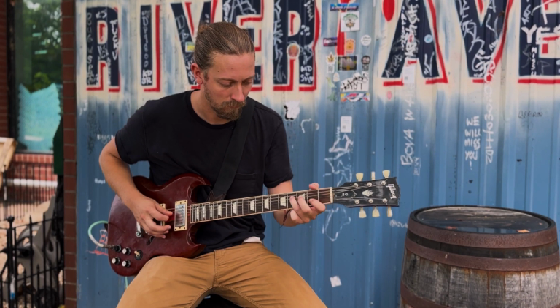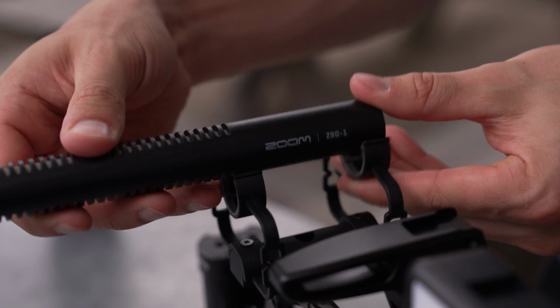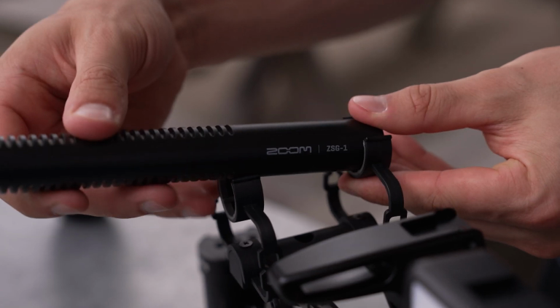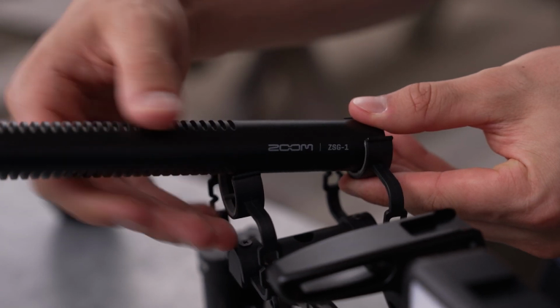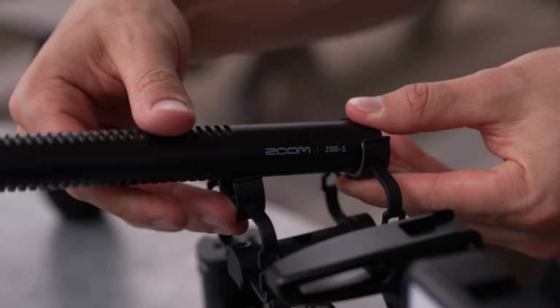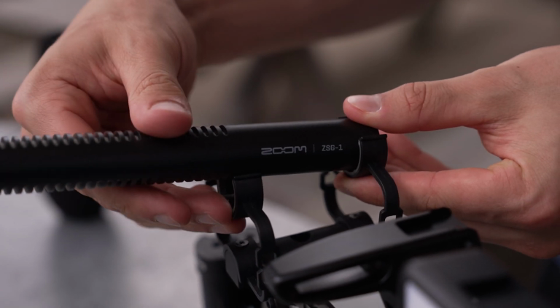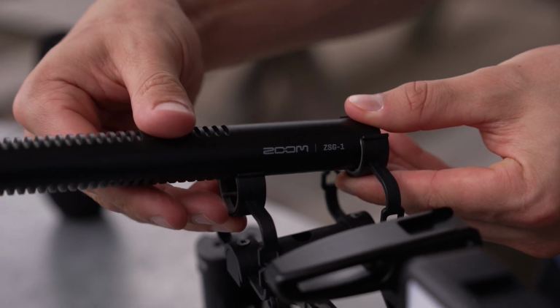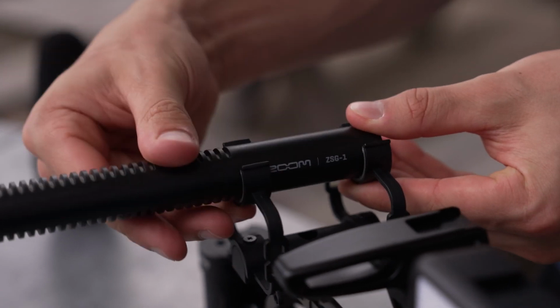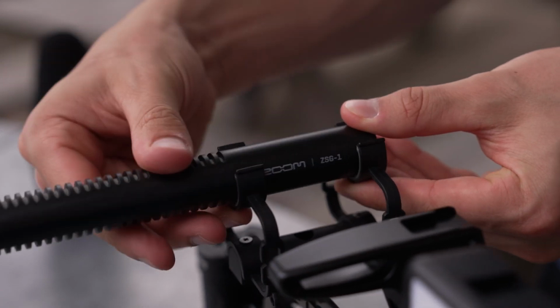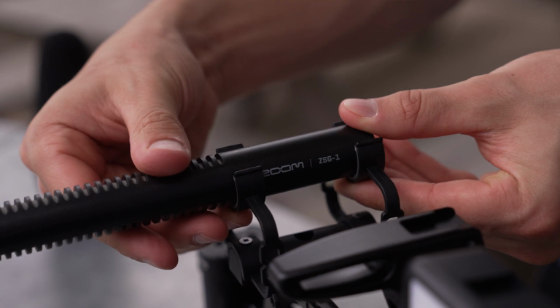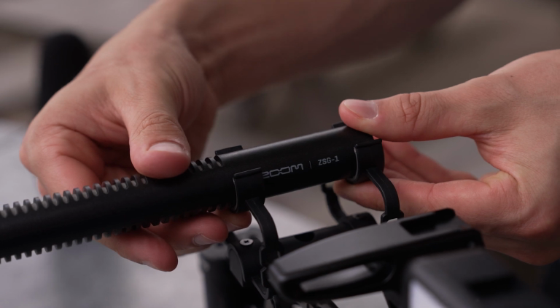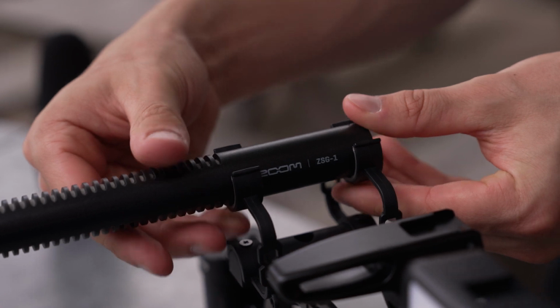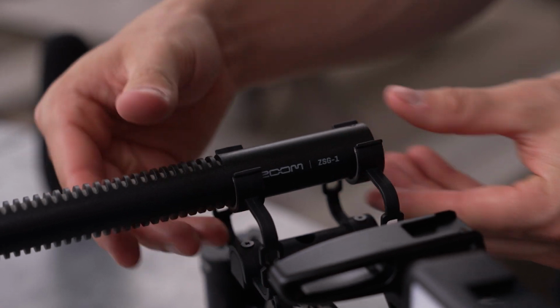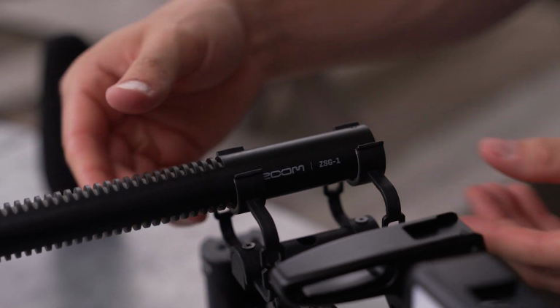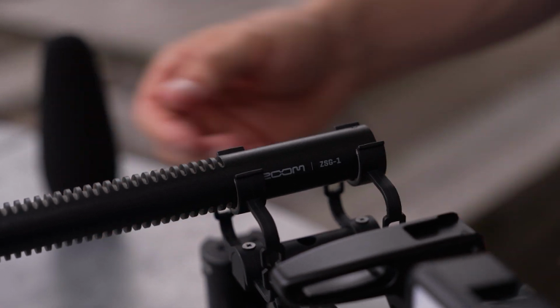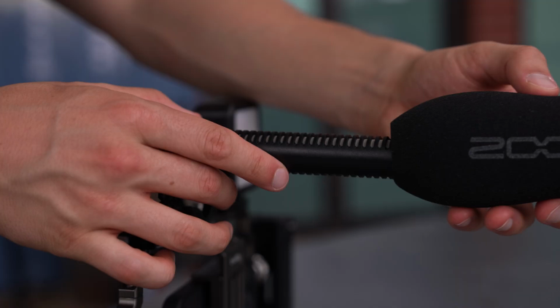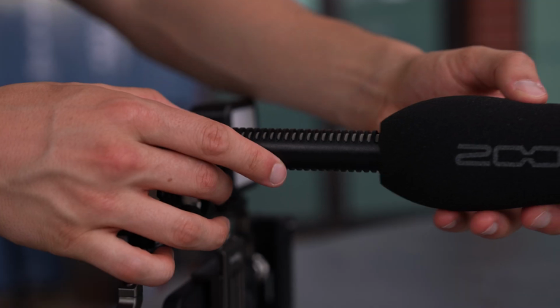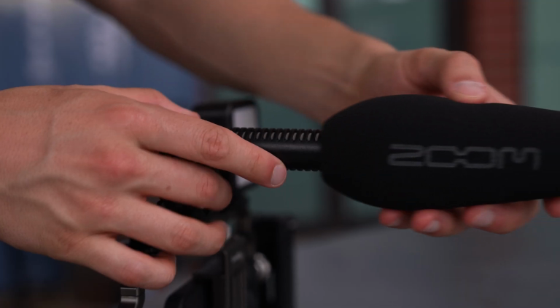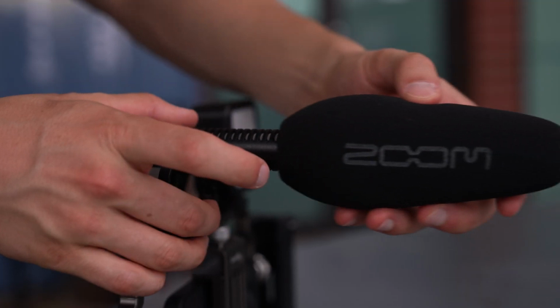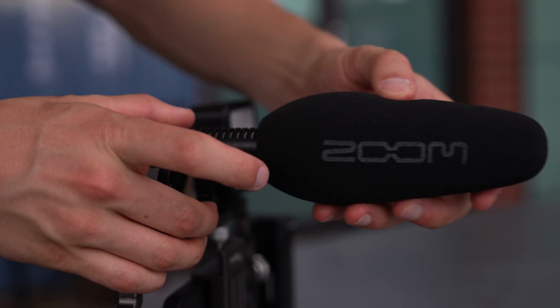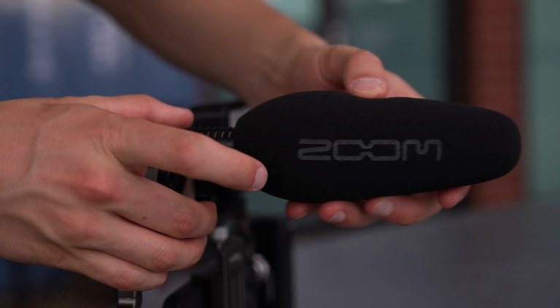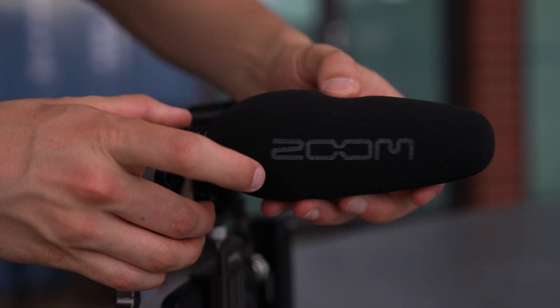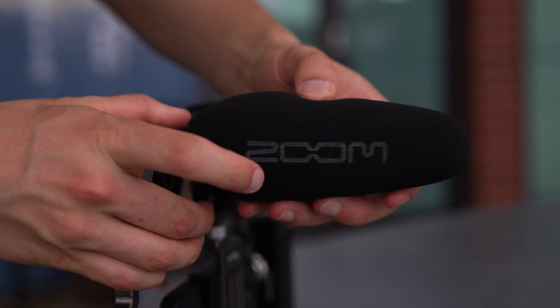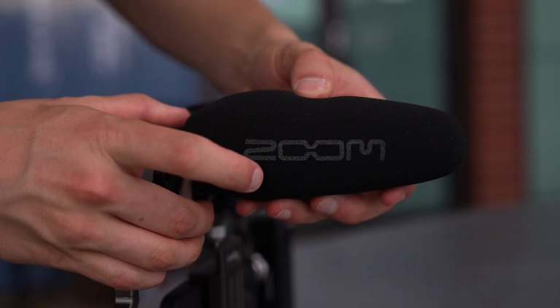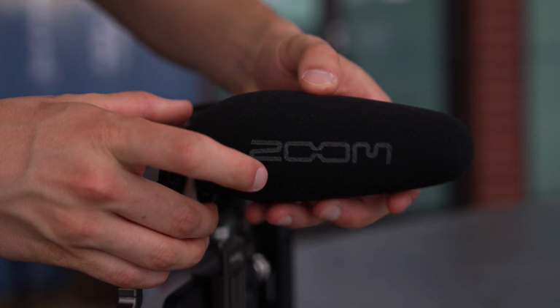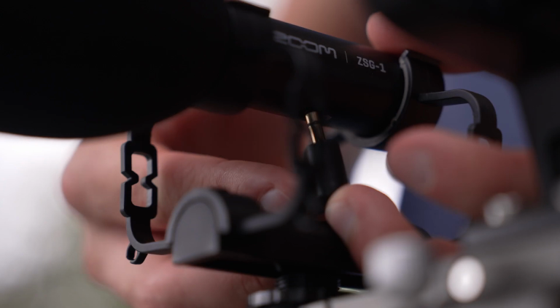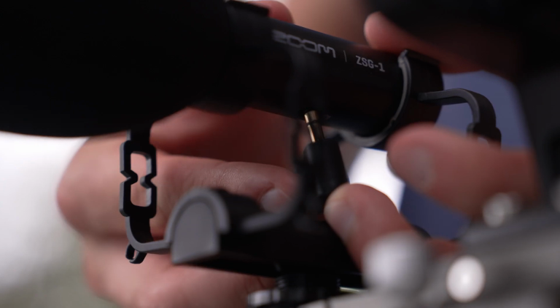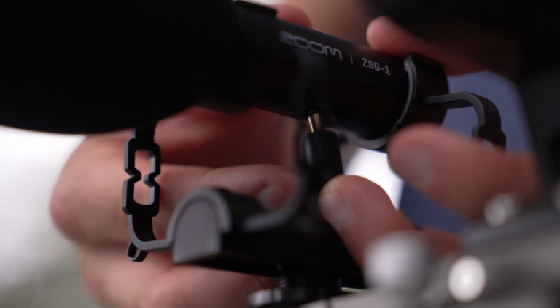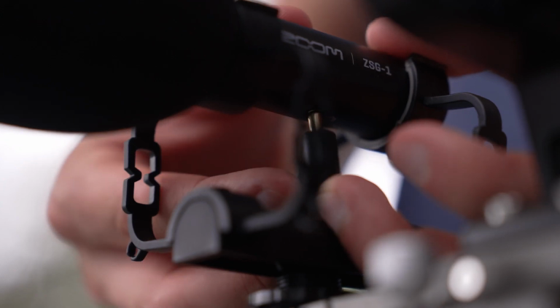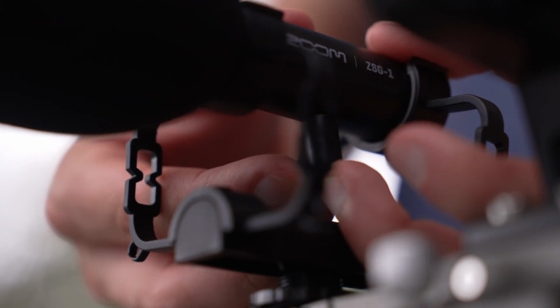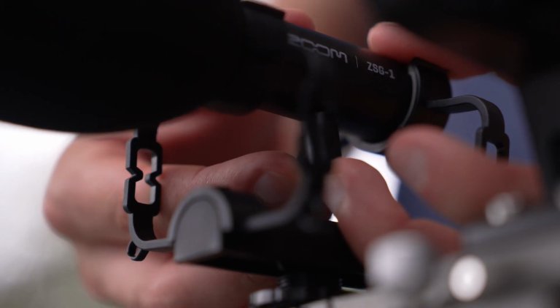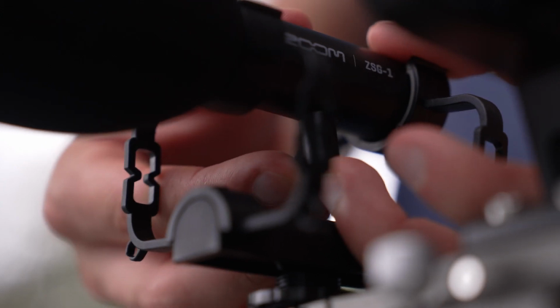Right out of the box, the ZSG-1 comes with a shock mount, a windscreen, and a 3.5mm cable.